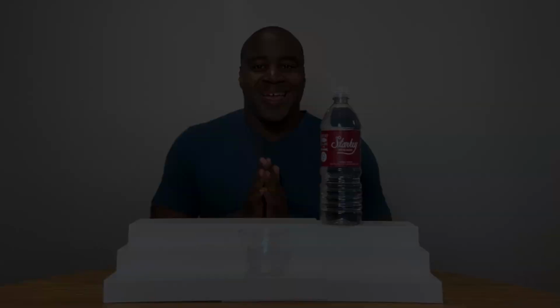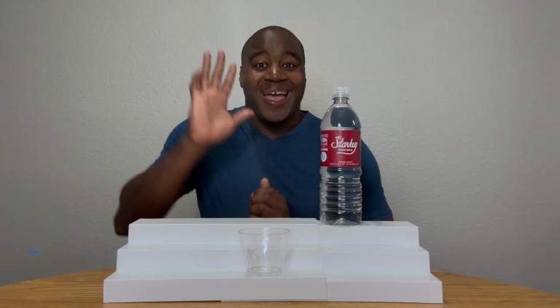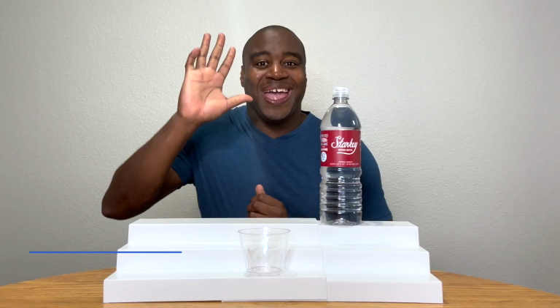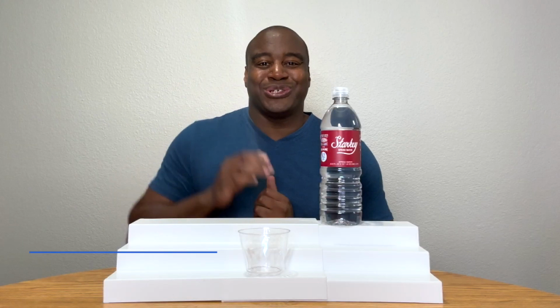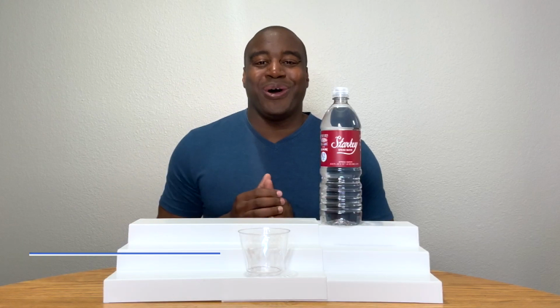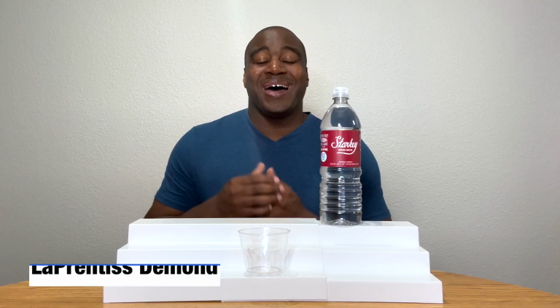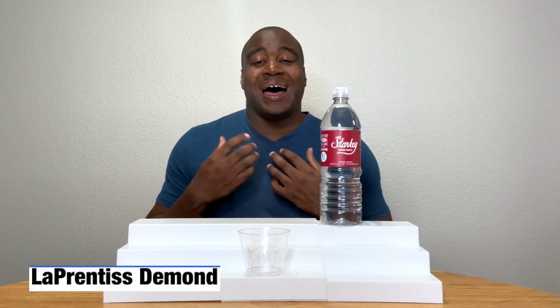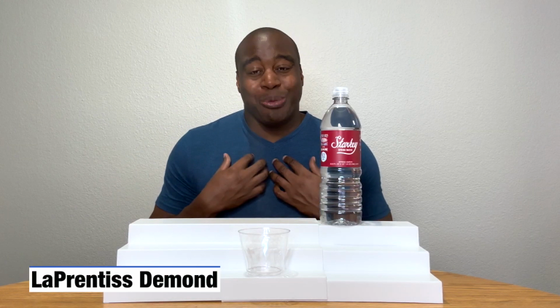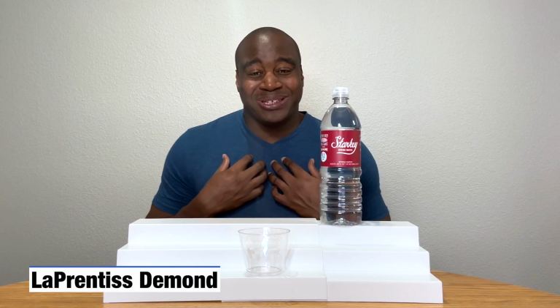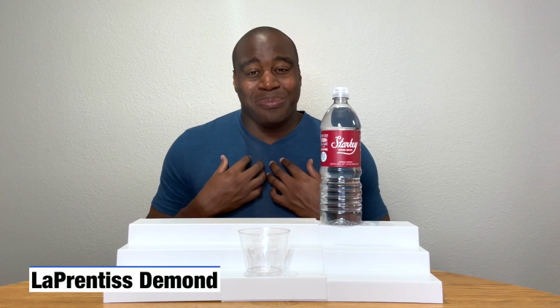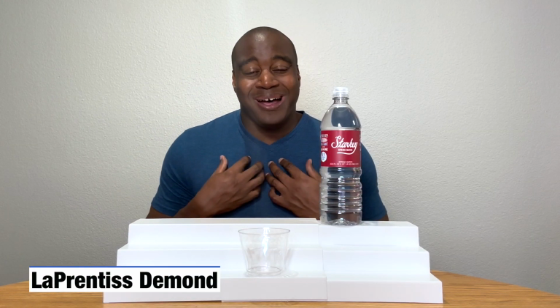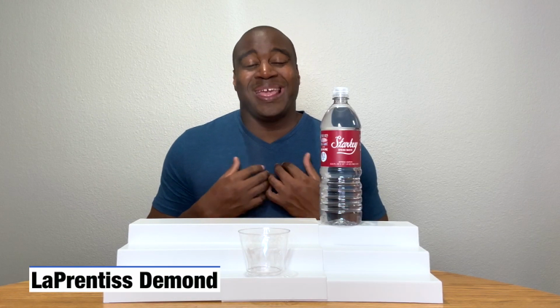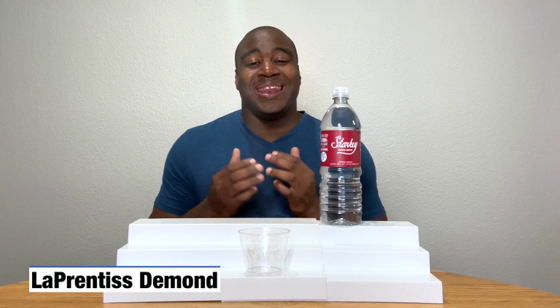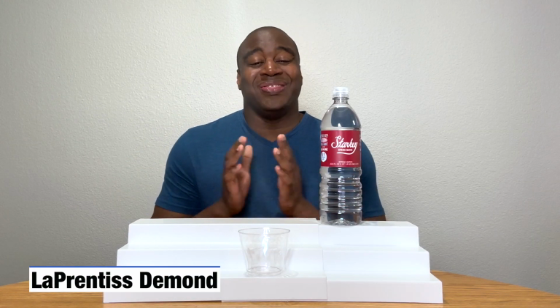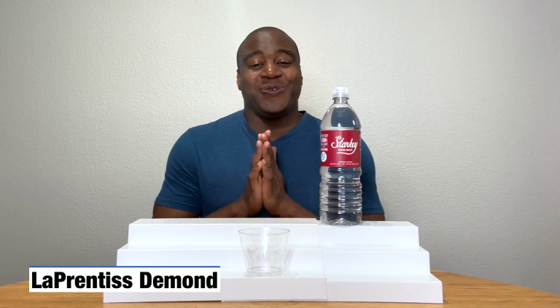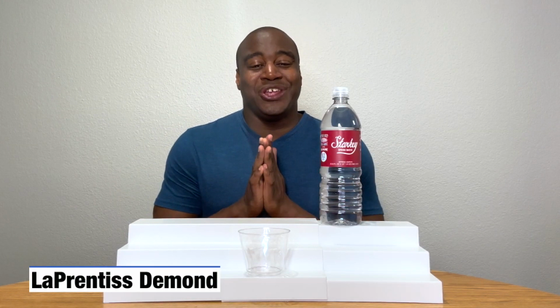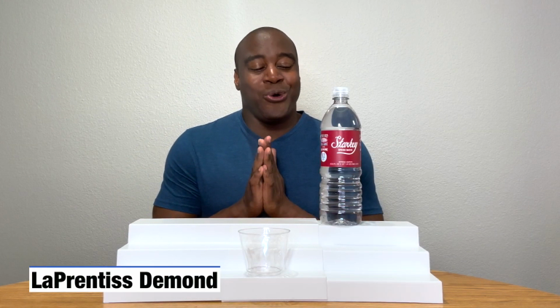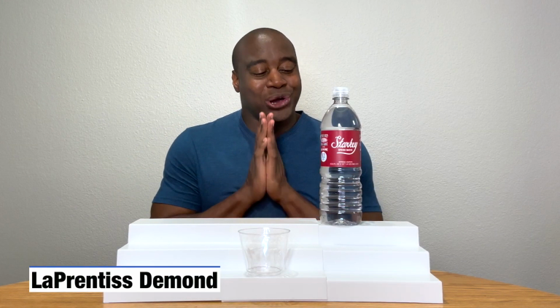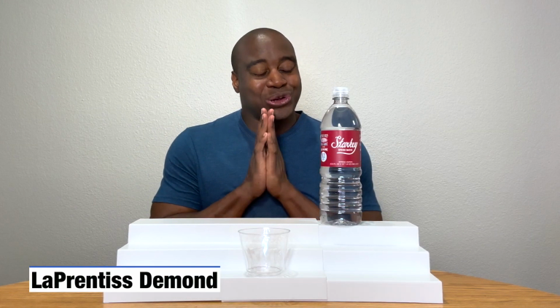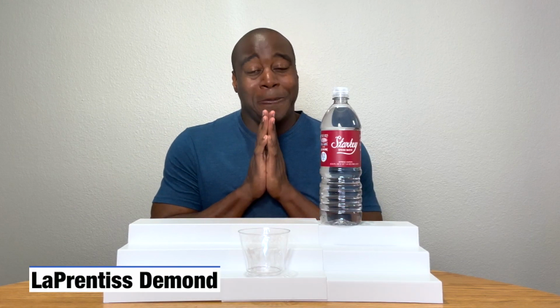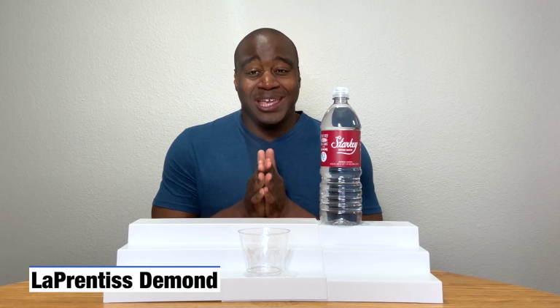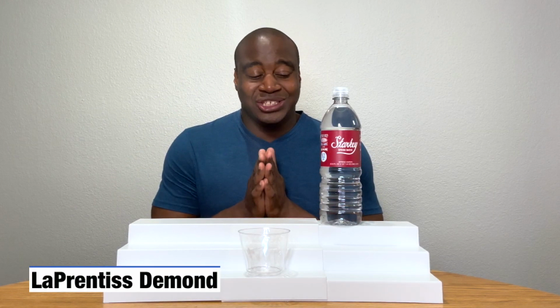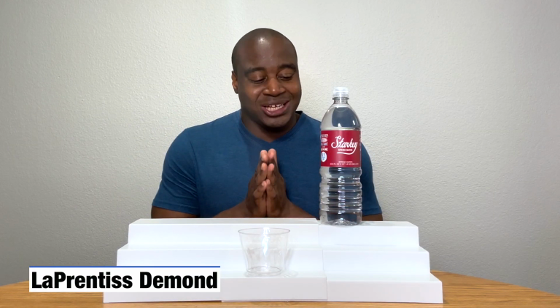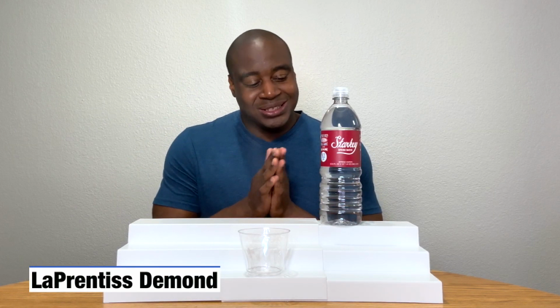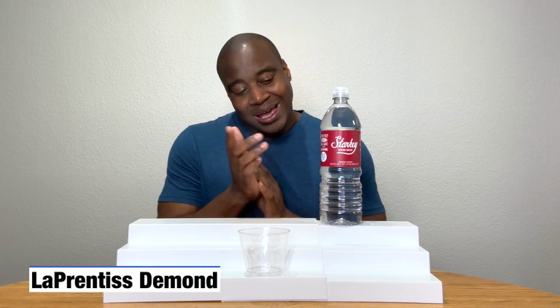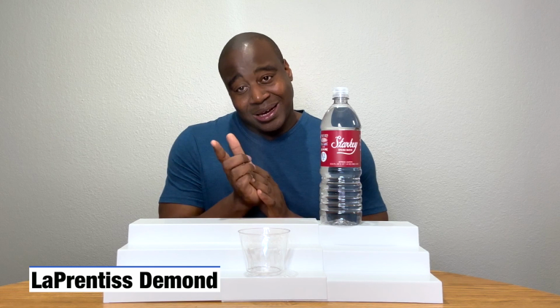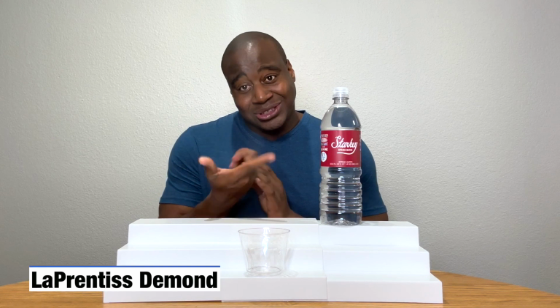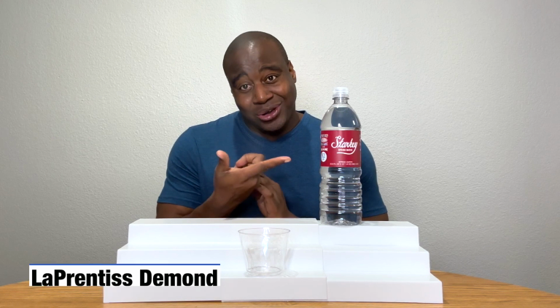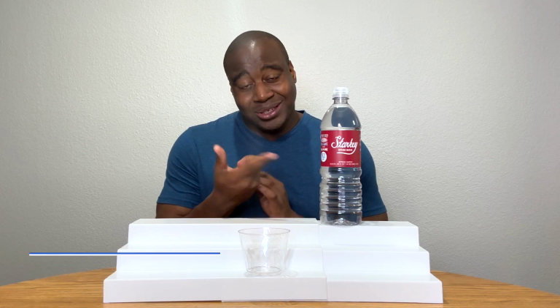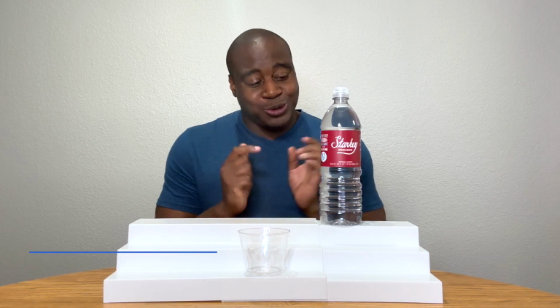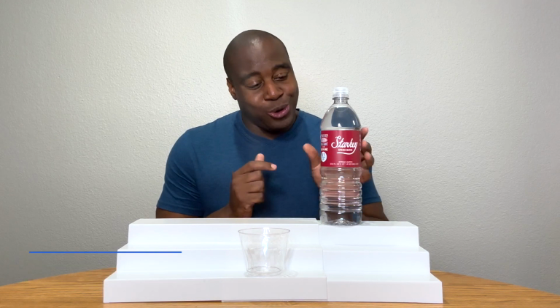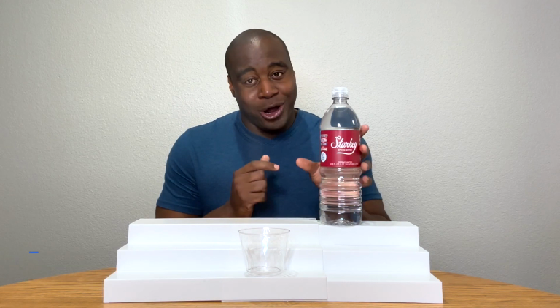Hey, what's going on? I'm LaPrentice DeMond, and in this video we are going to do a pH test on Starkey's spring water.